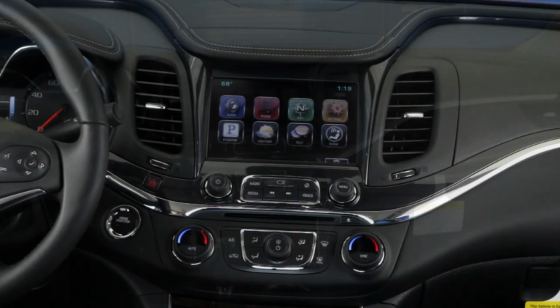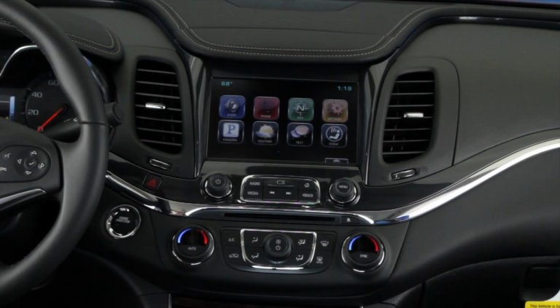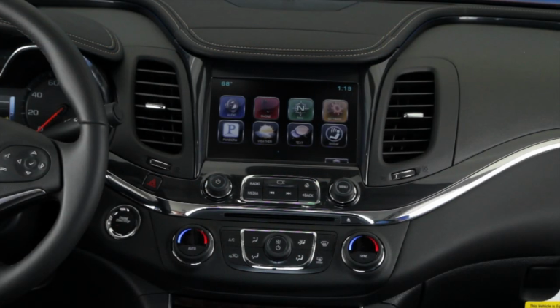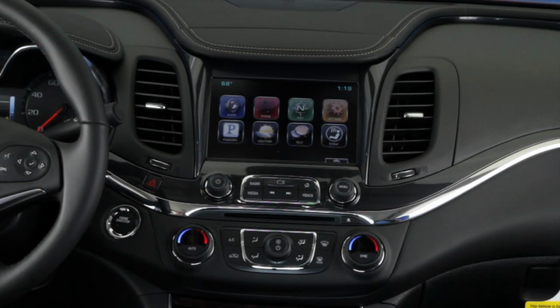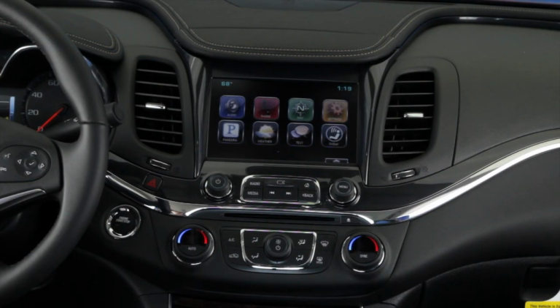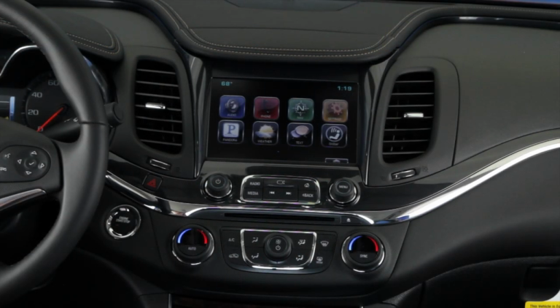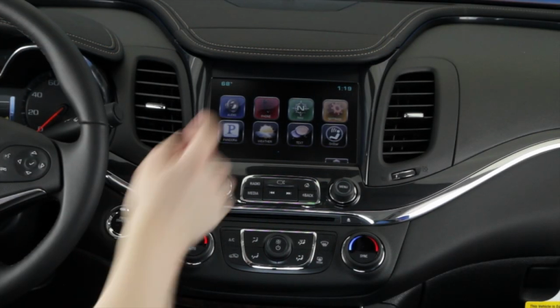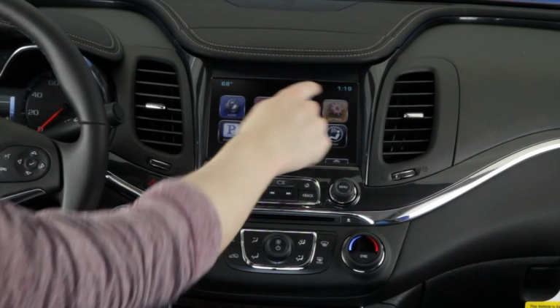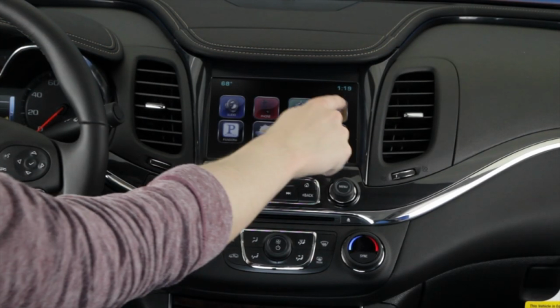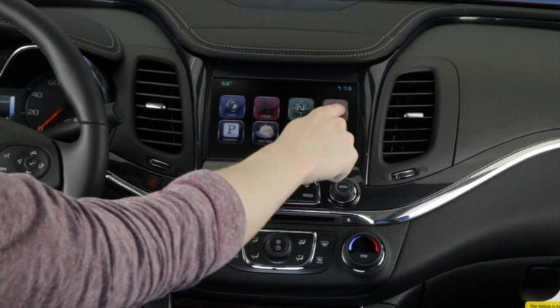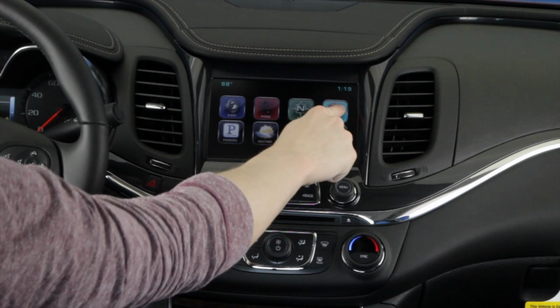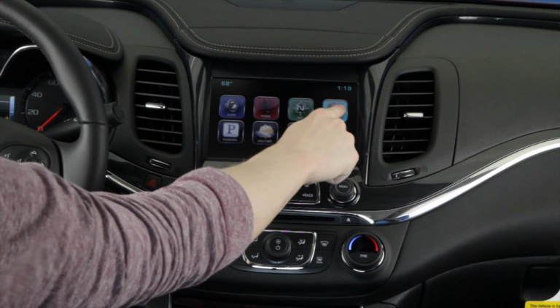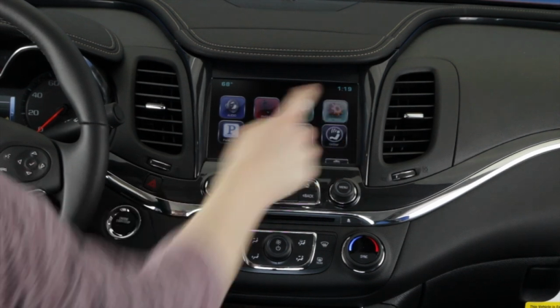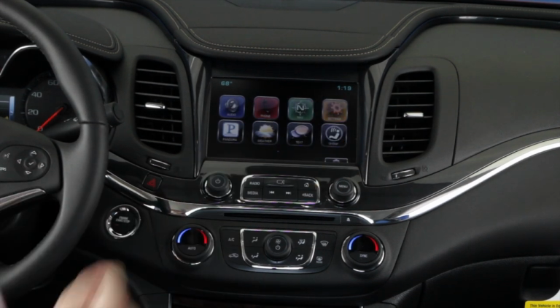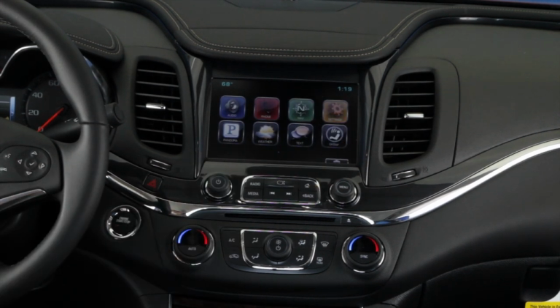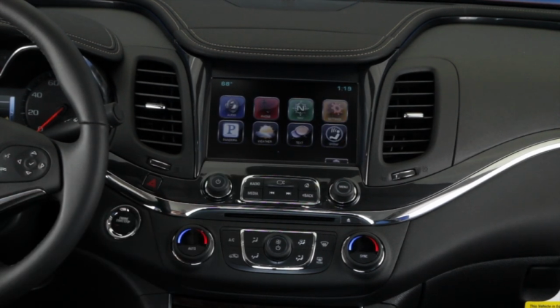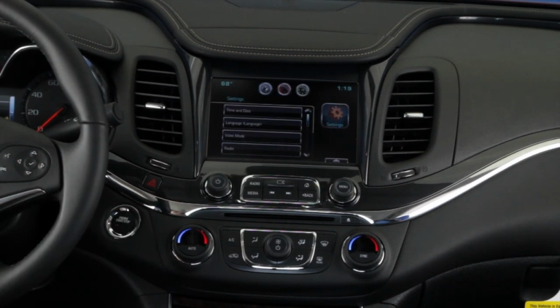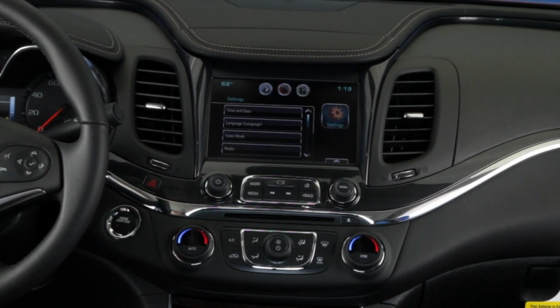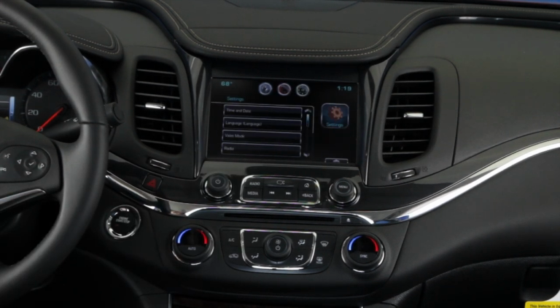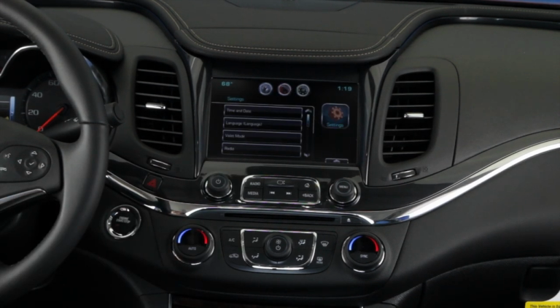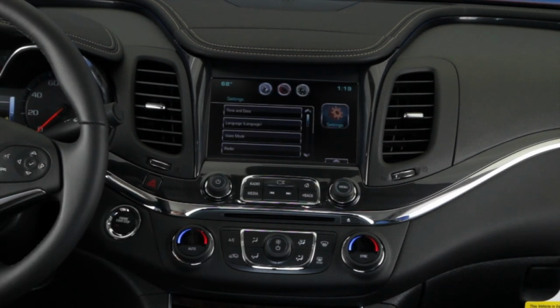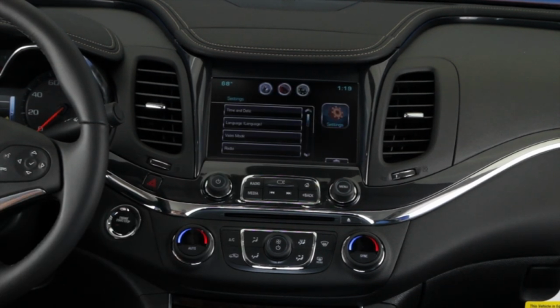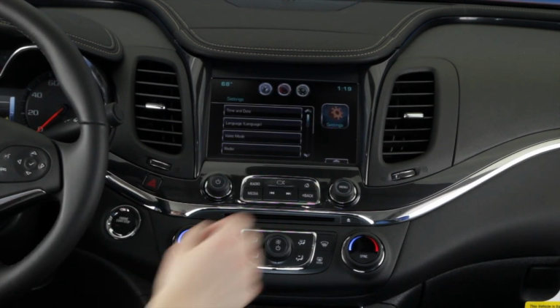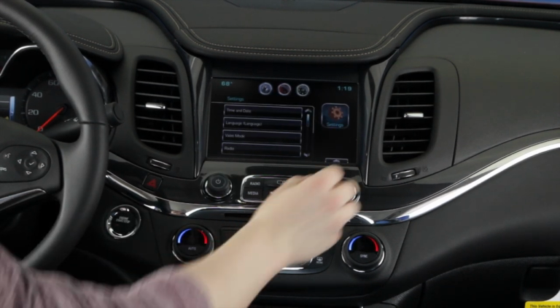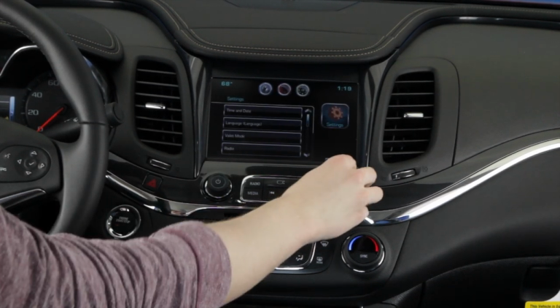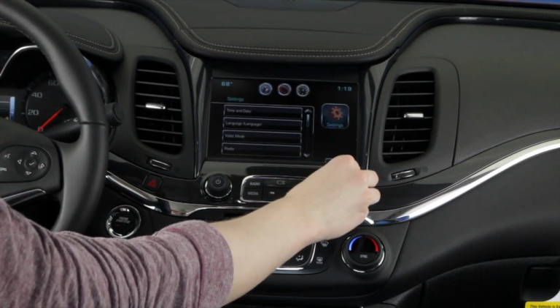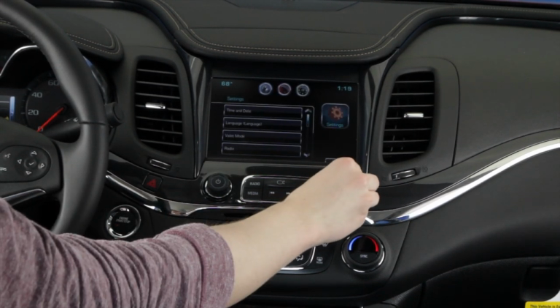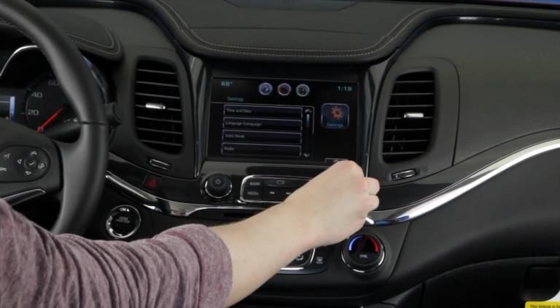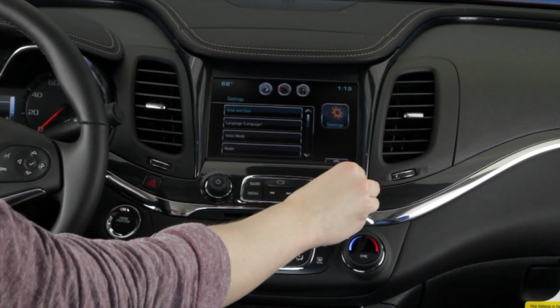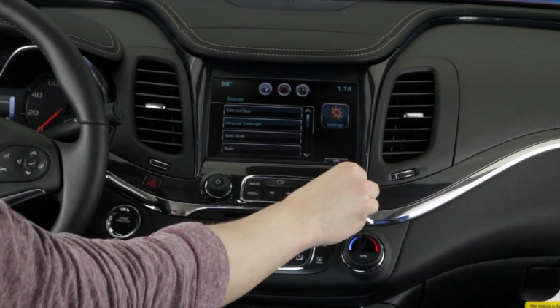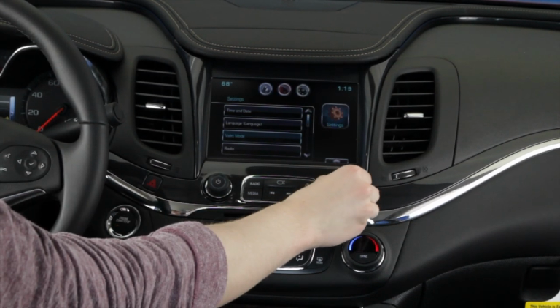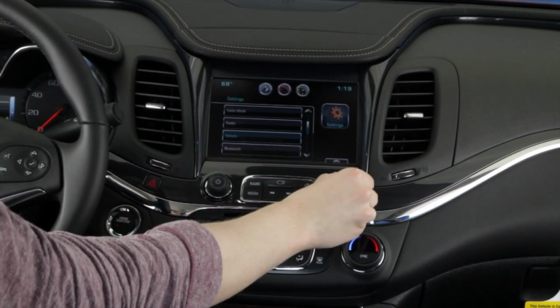From the home screen, hit the settings button, scroll to Bluetooth, and select pair new device.